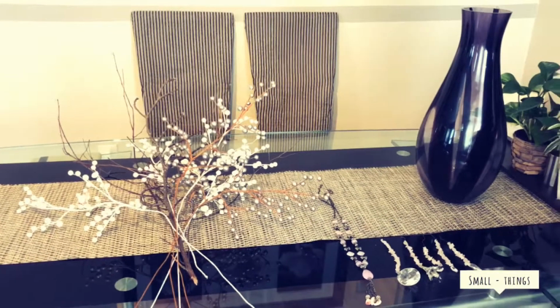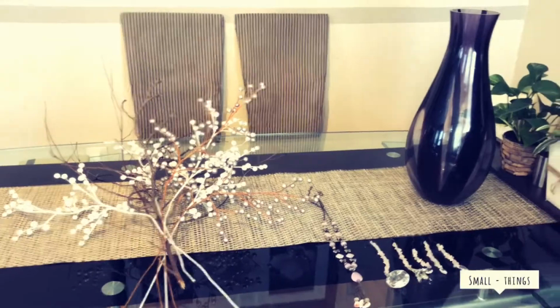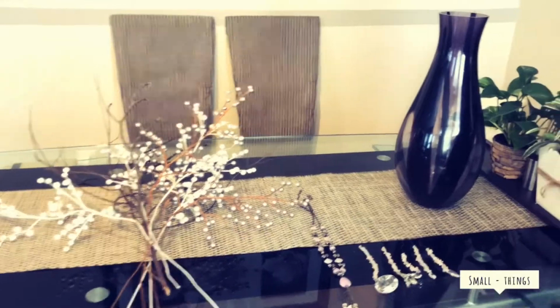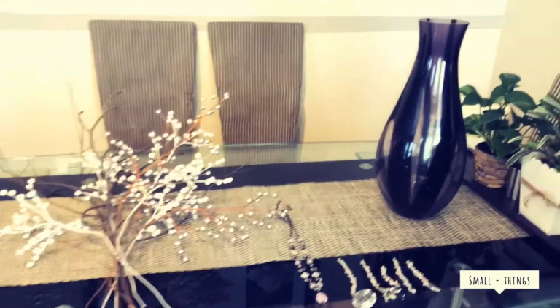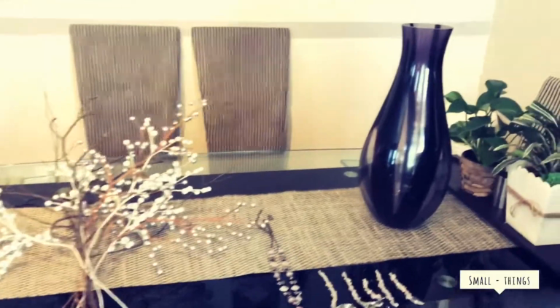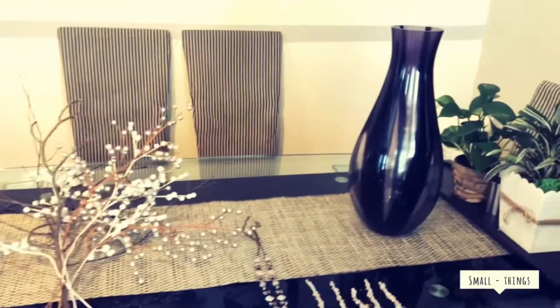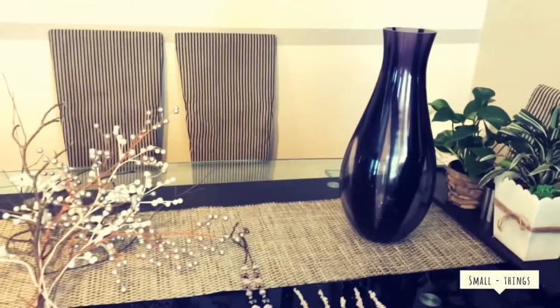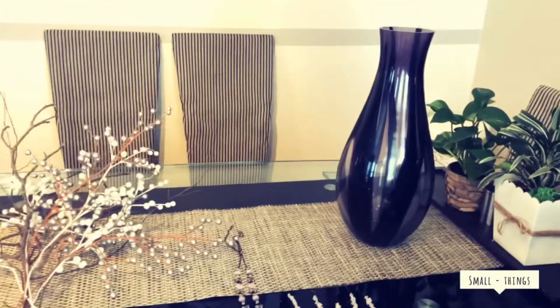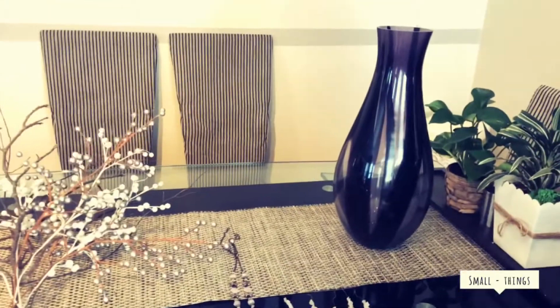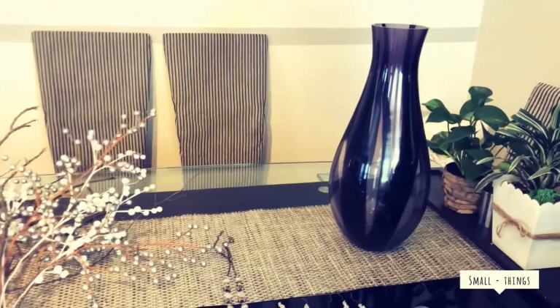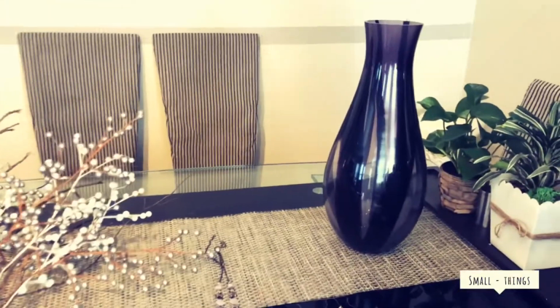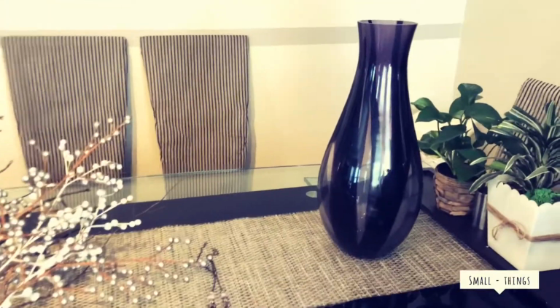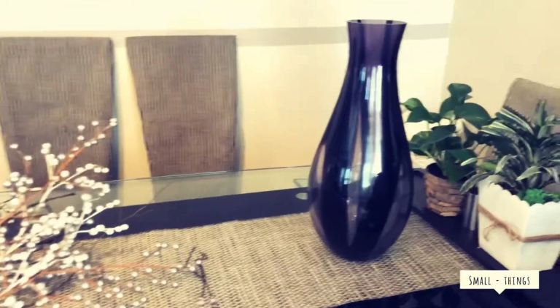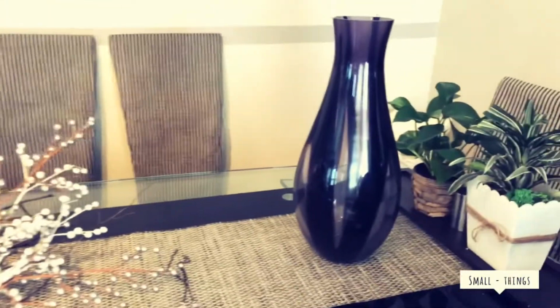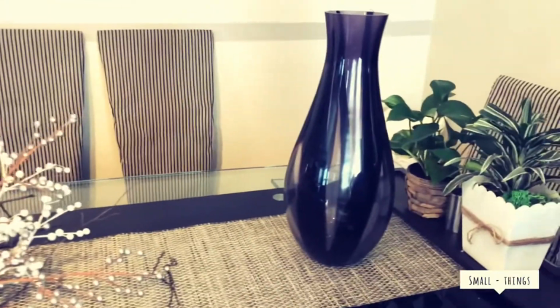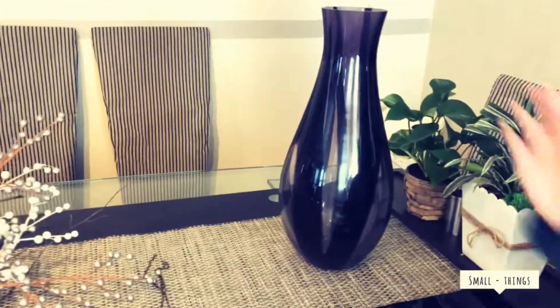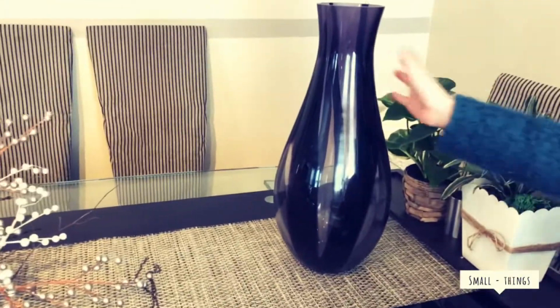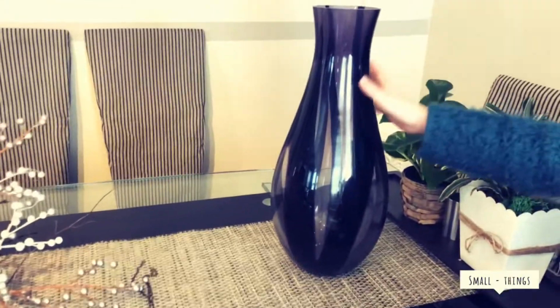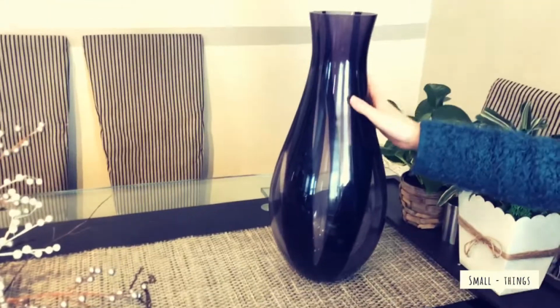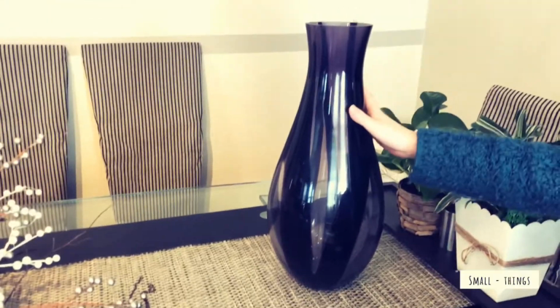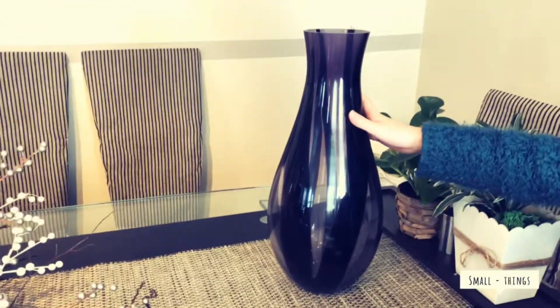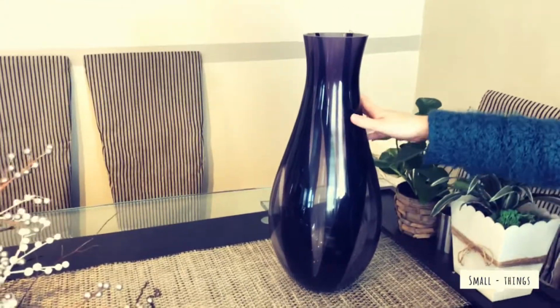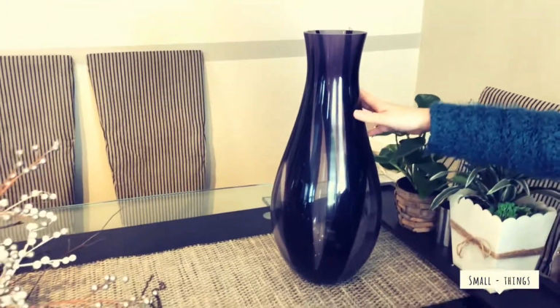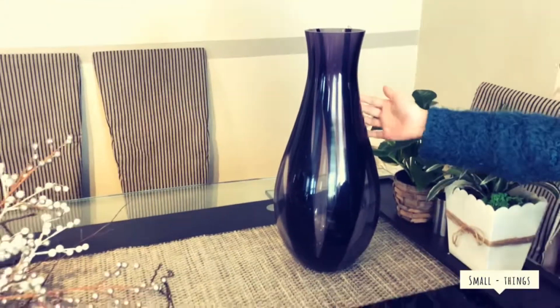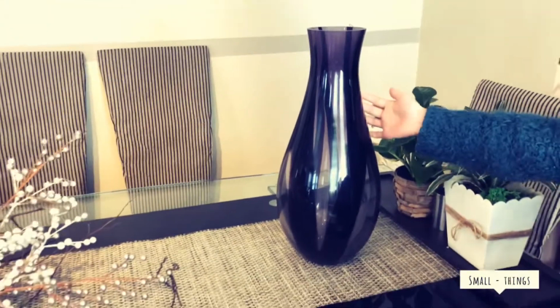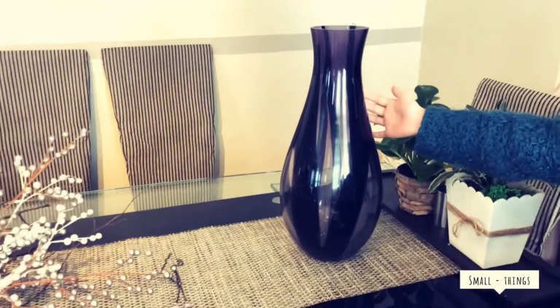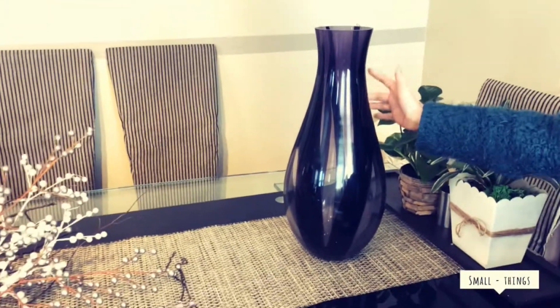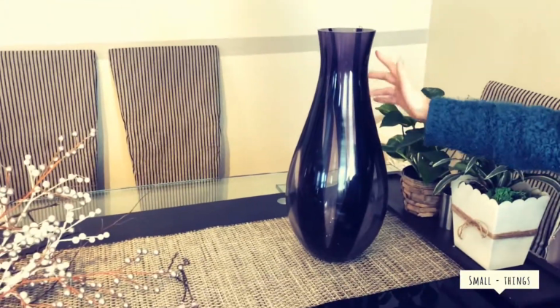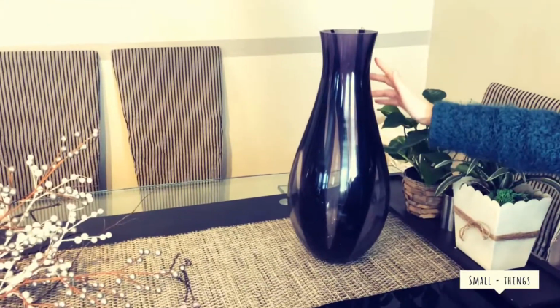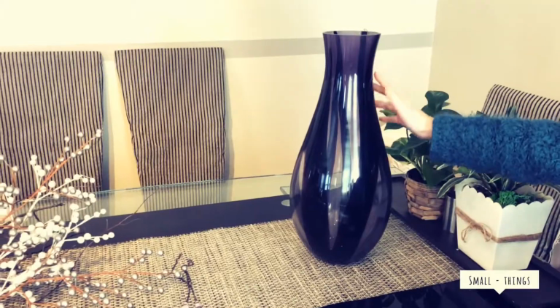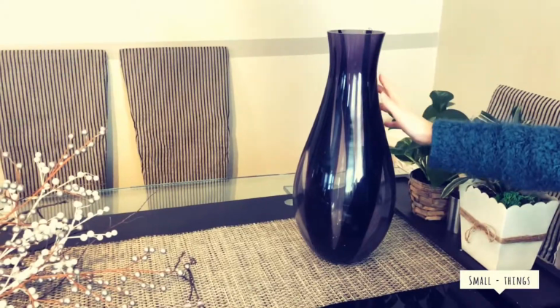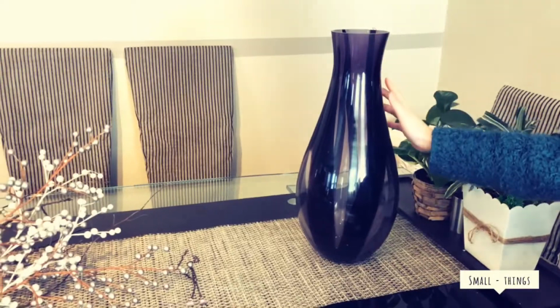So you'll need four basic things. The first thing you will need is a vase — we have a purple vase, so we're going to go with the theme of purple.